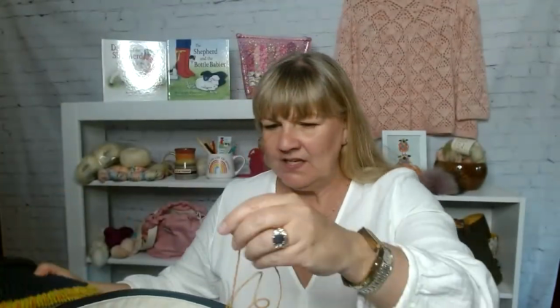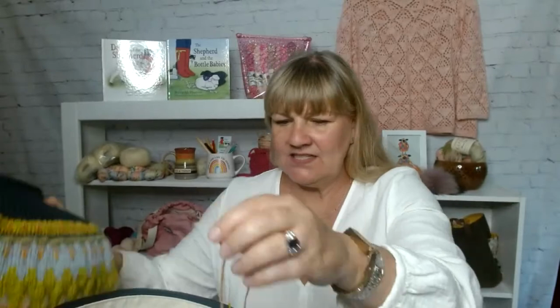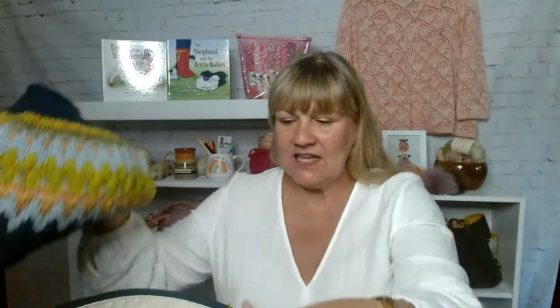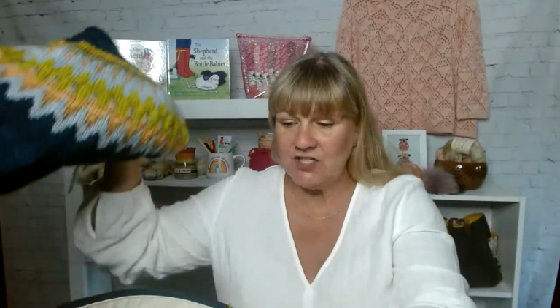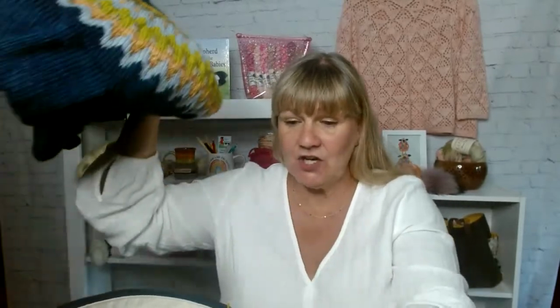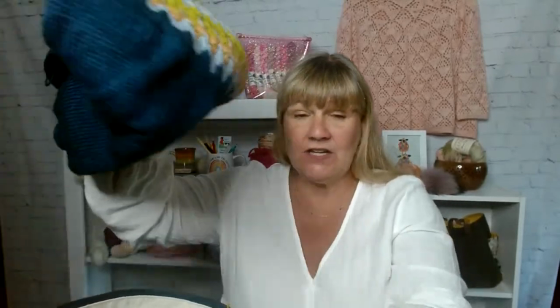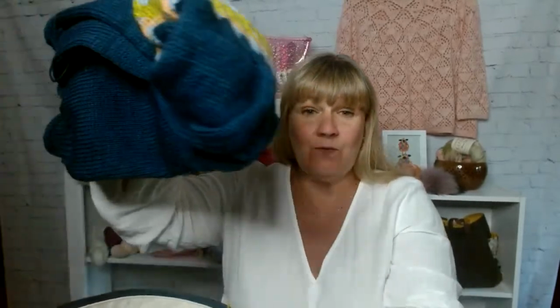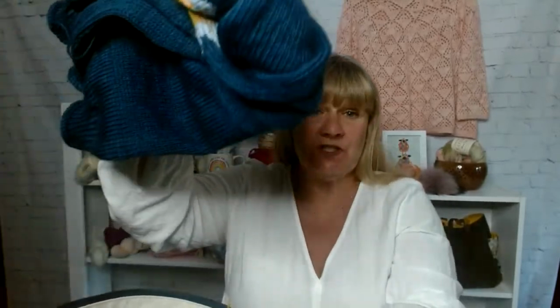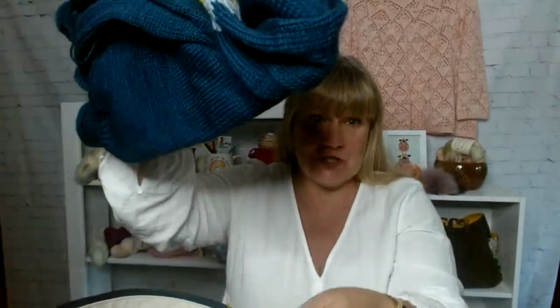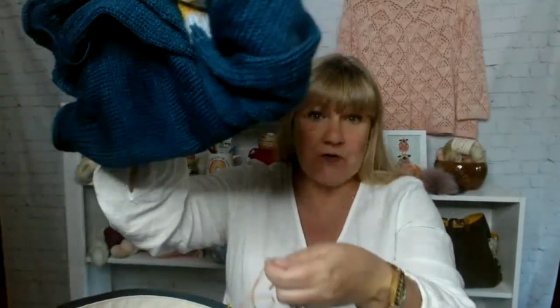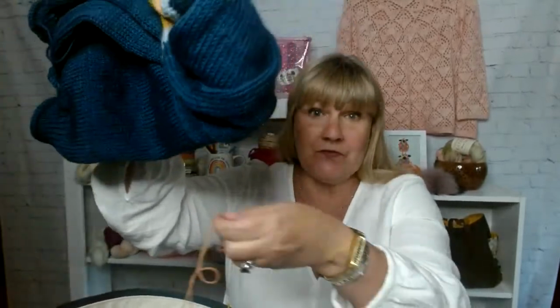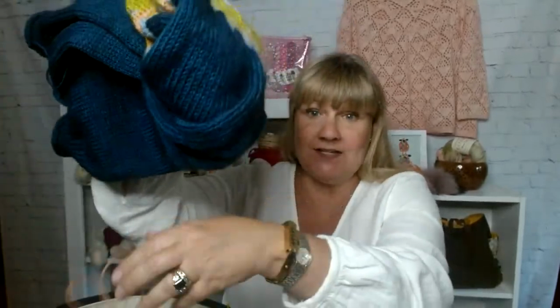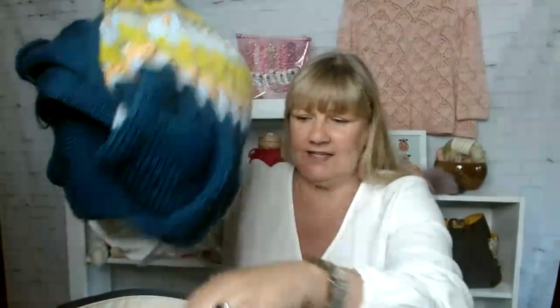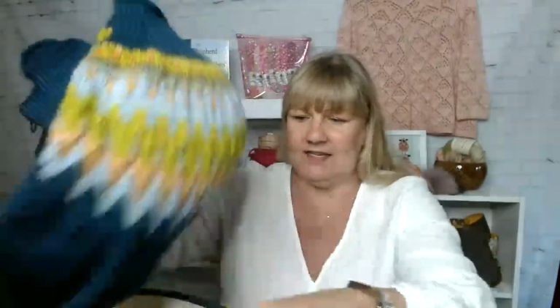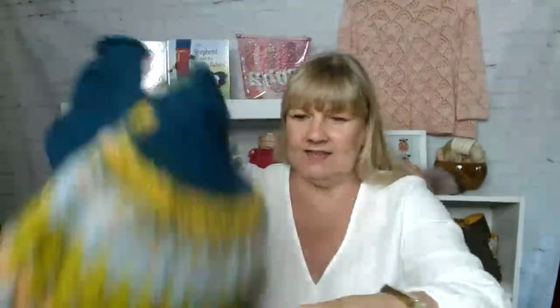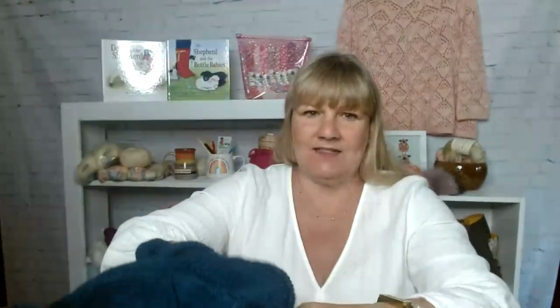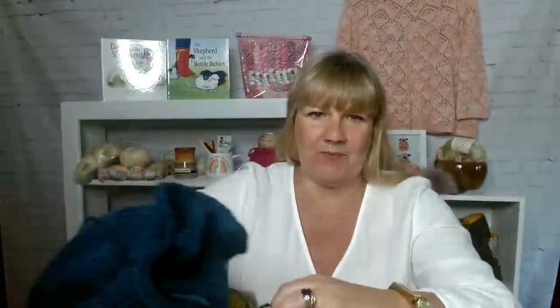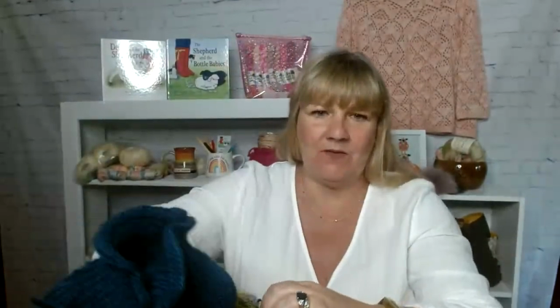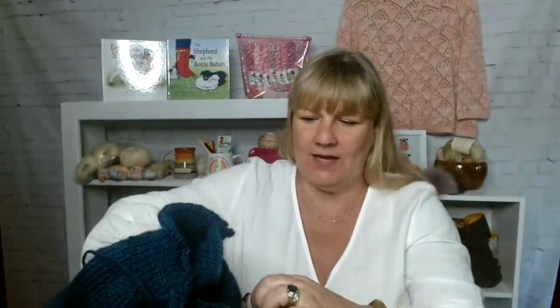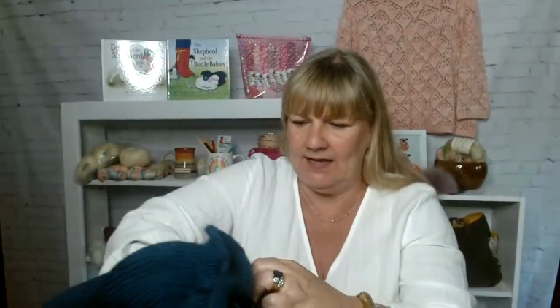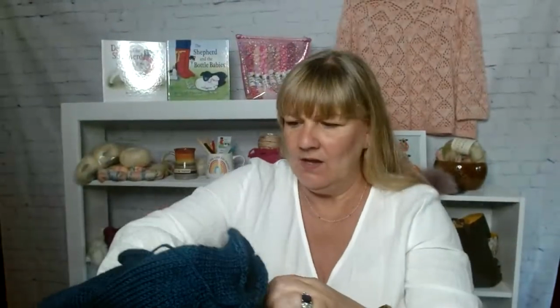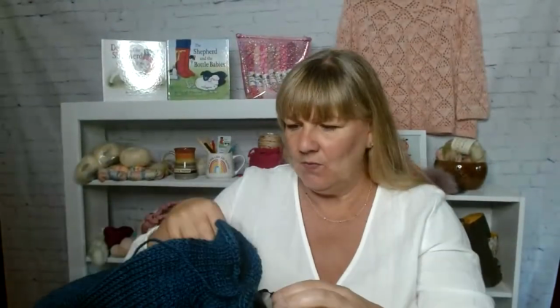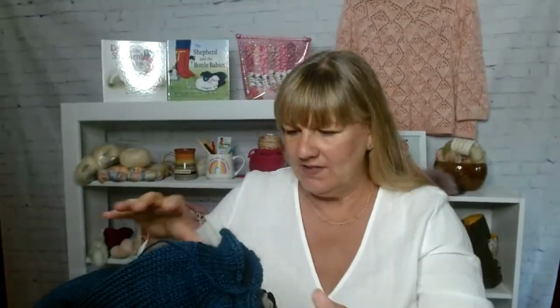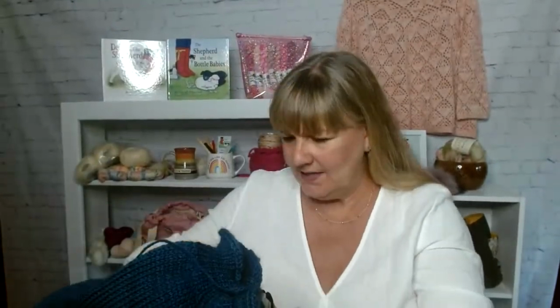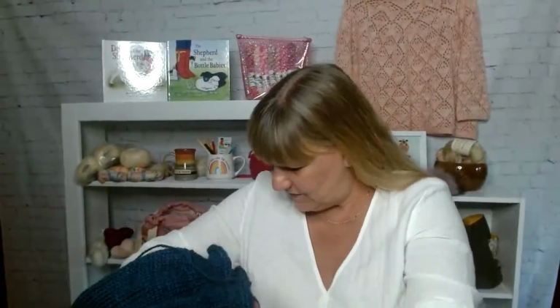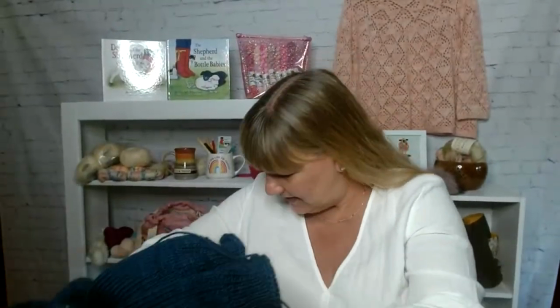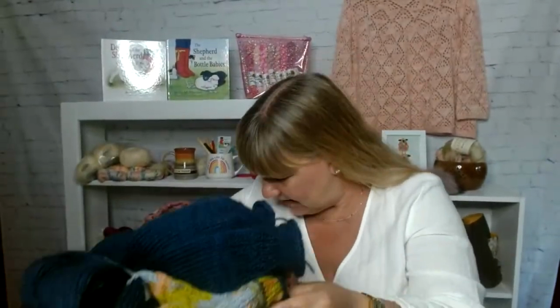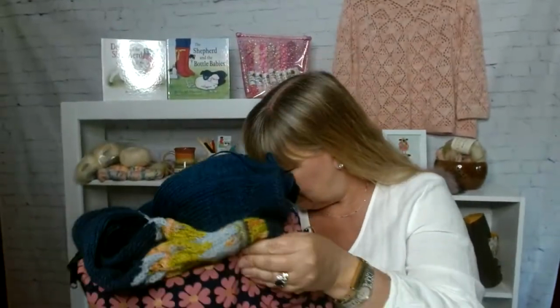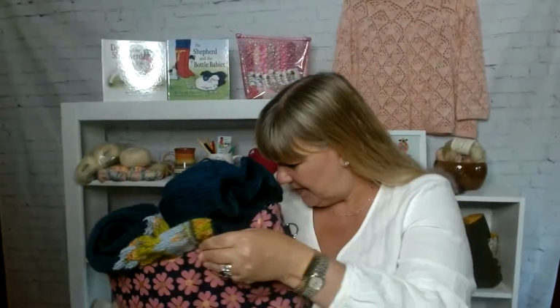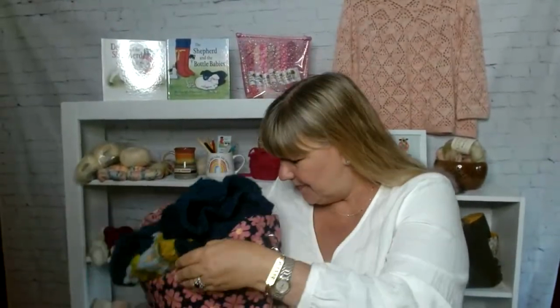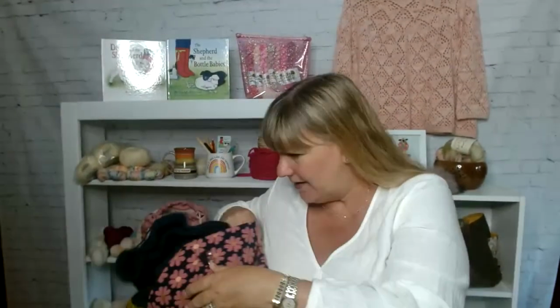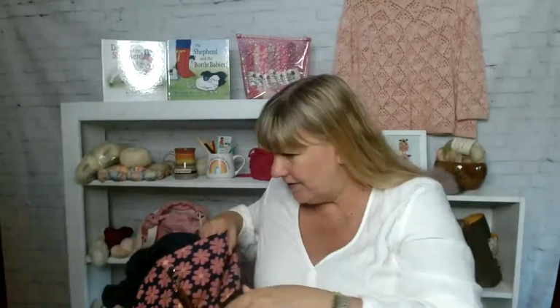It was so fun to knit this, by the way, once I was feeling a little bit better.